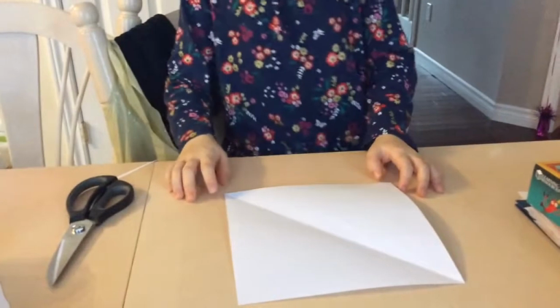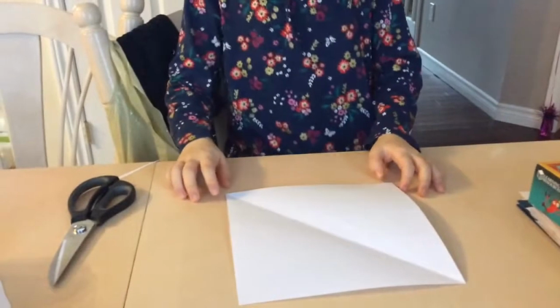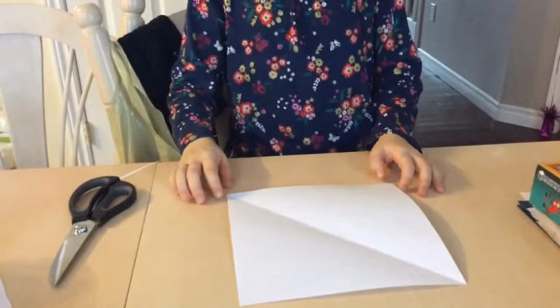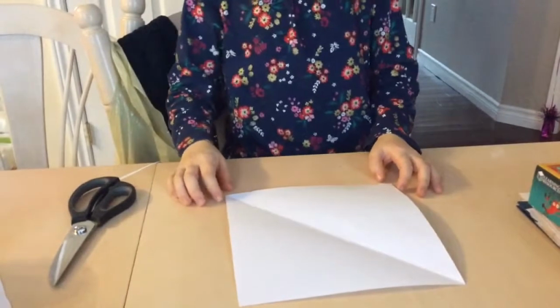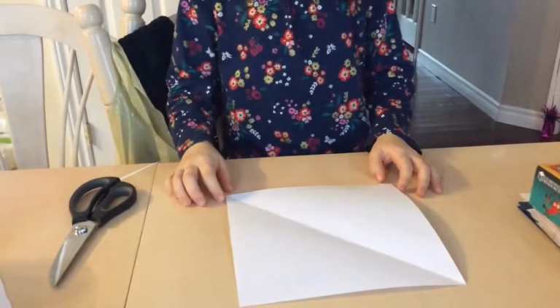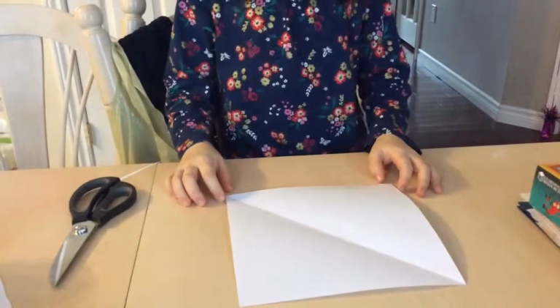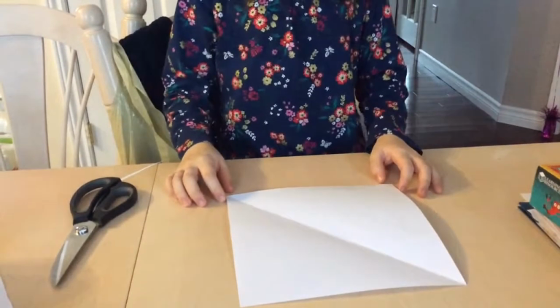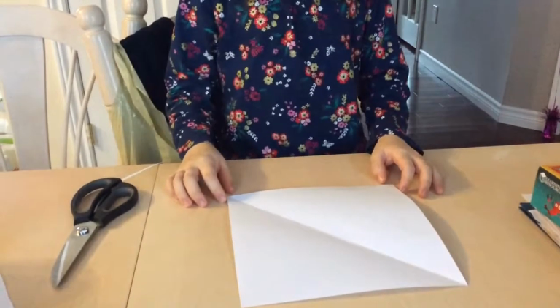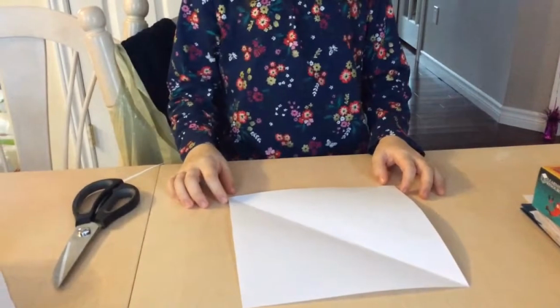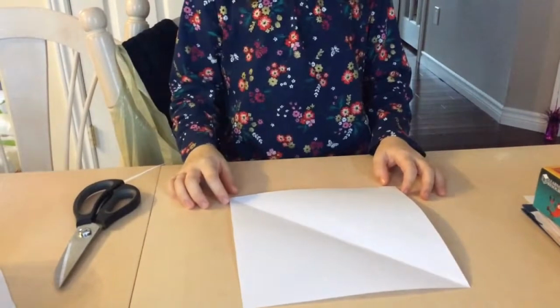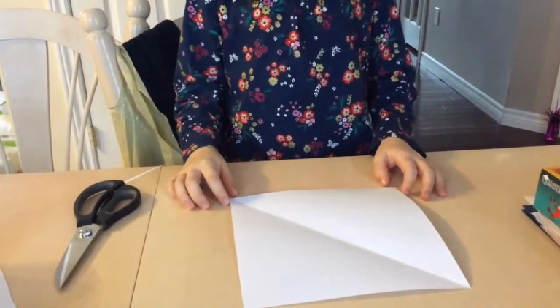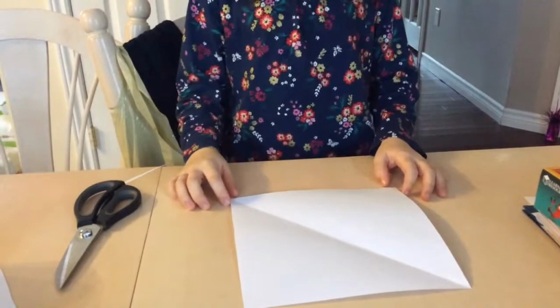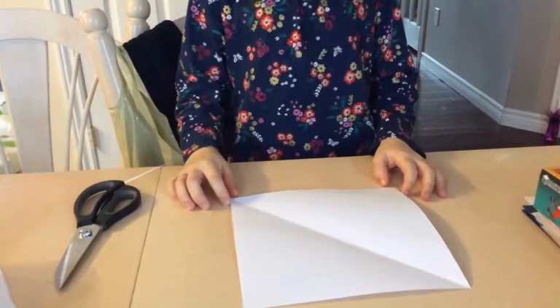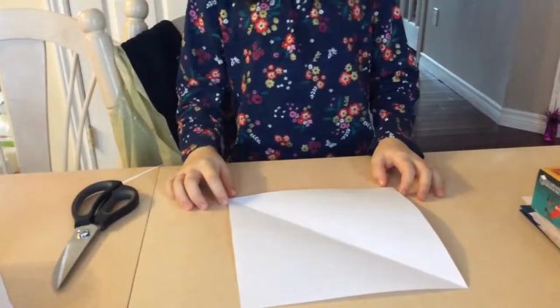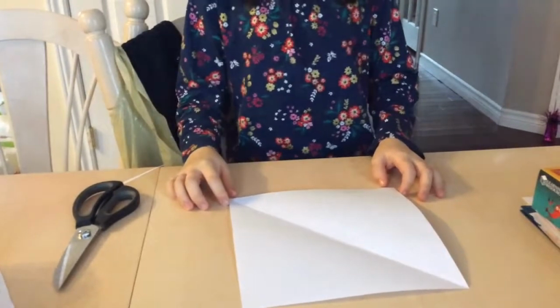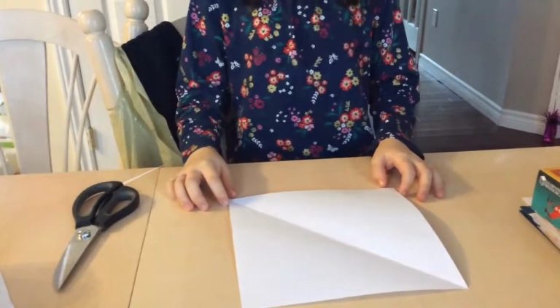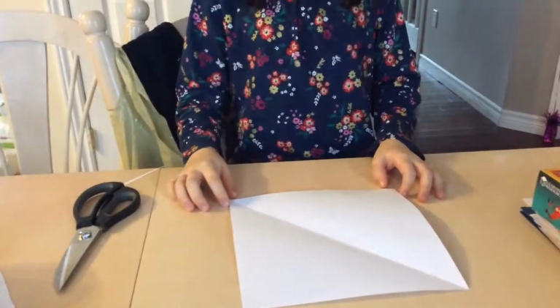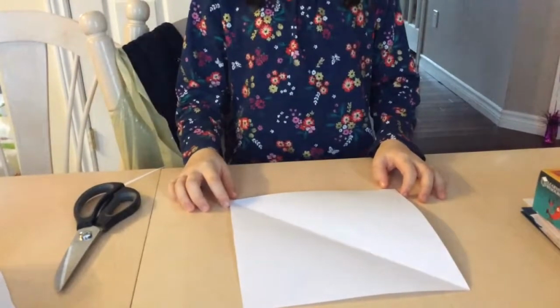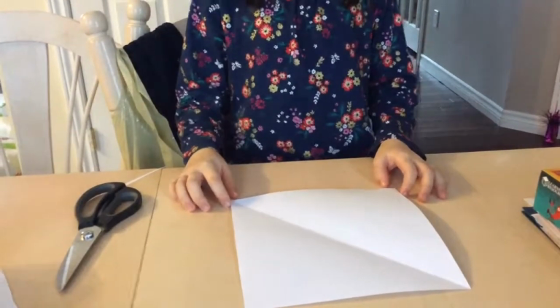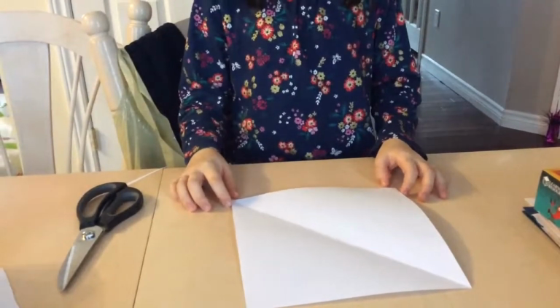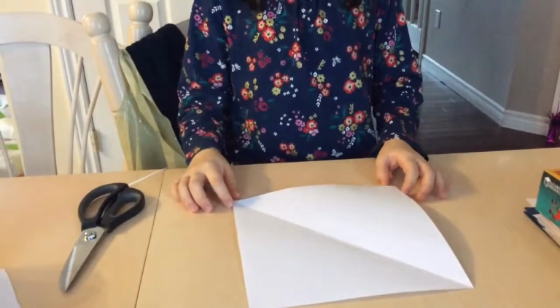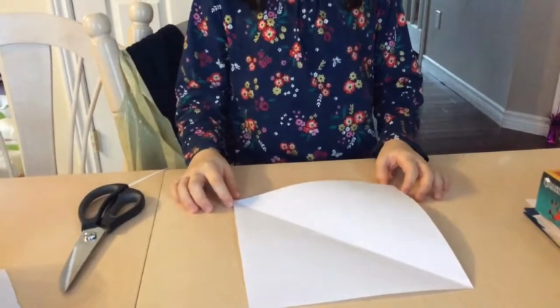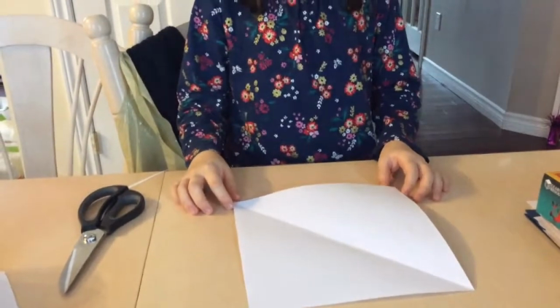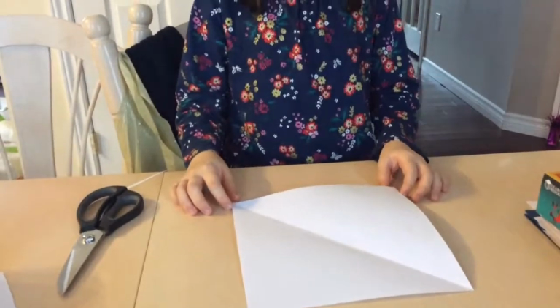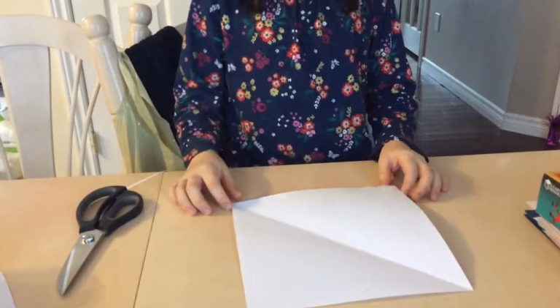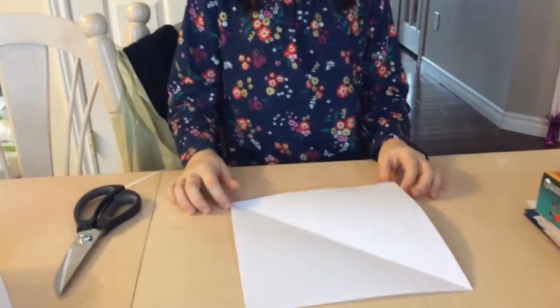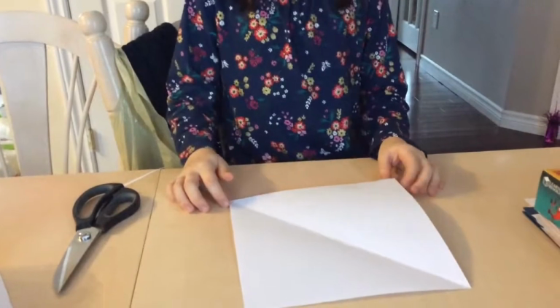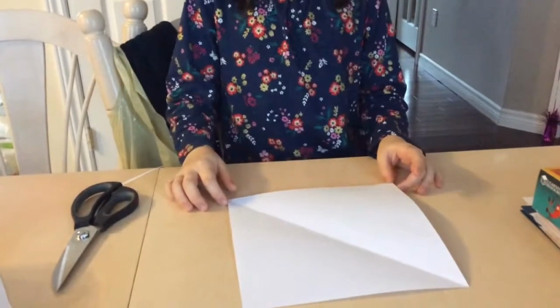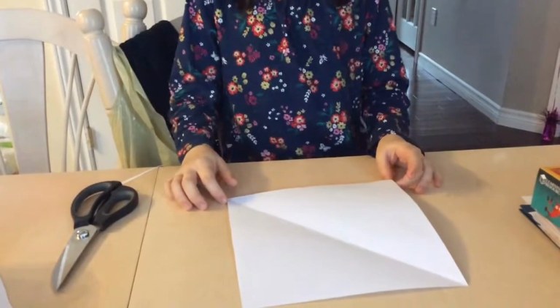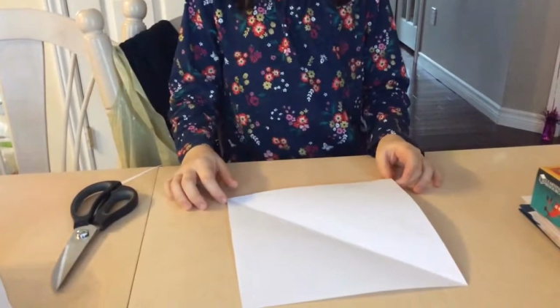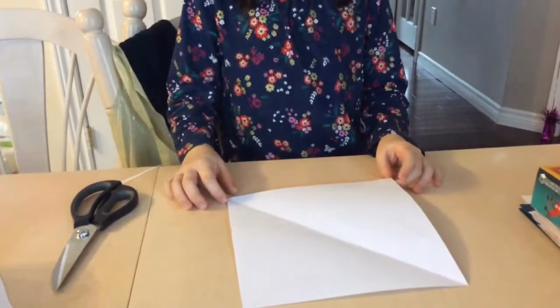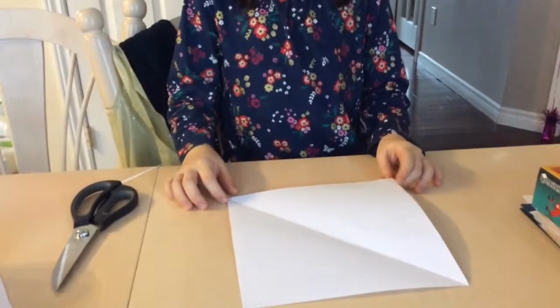Hey guys, it's LJ EDIY here and today we'll be making paper butterflies.